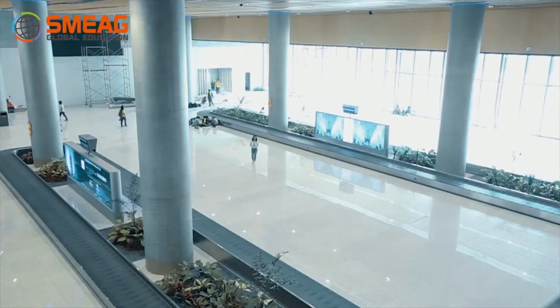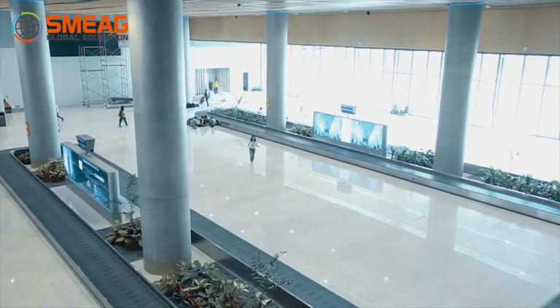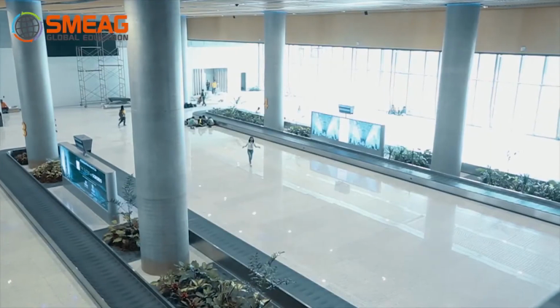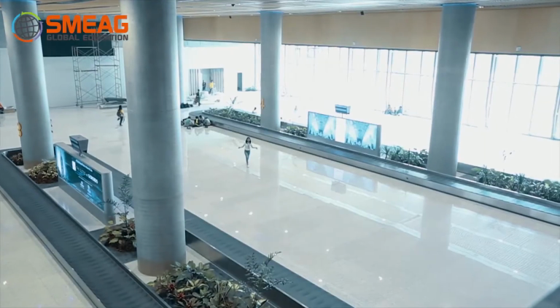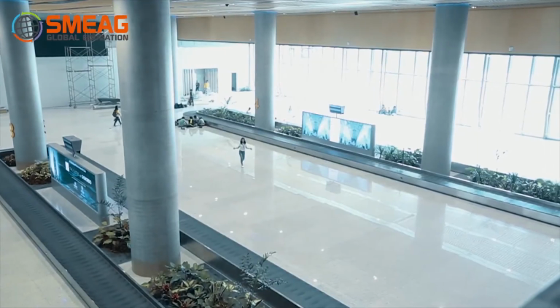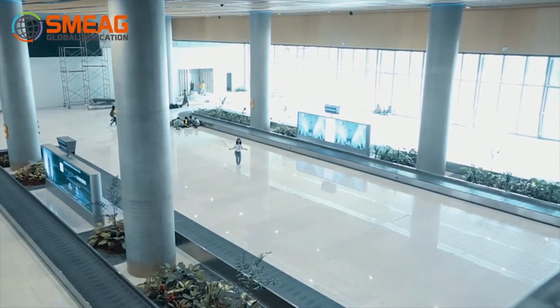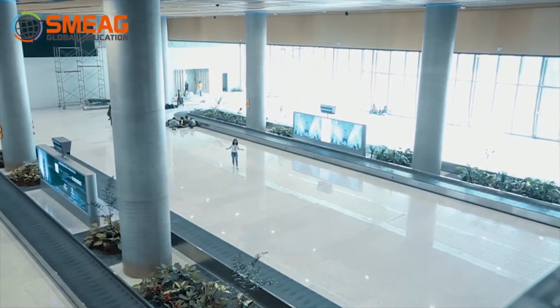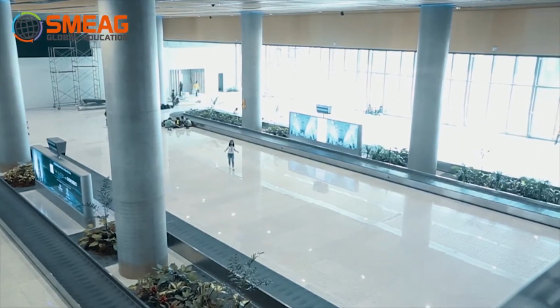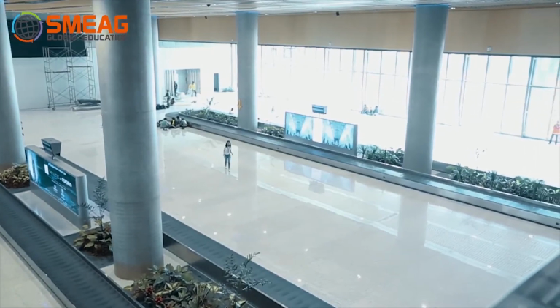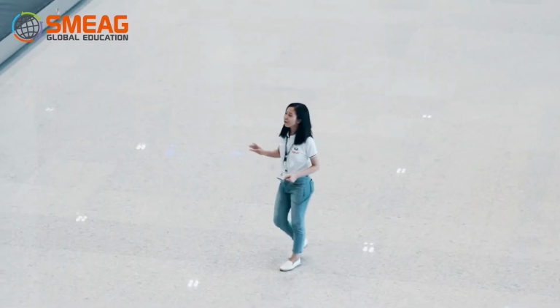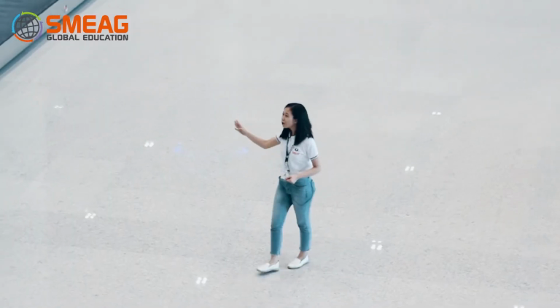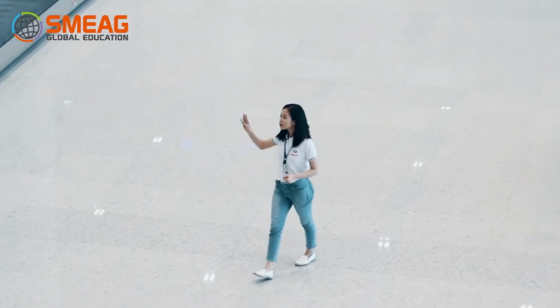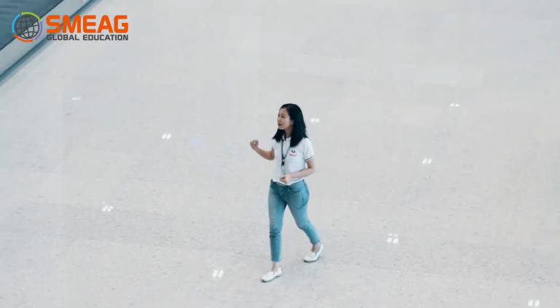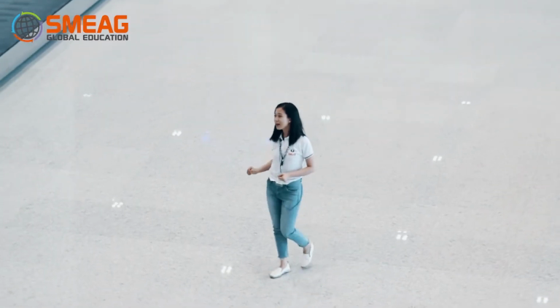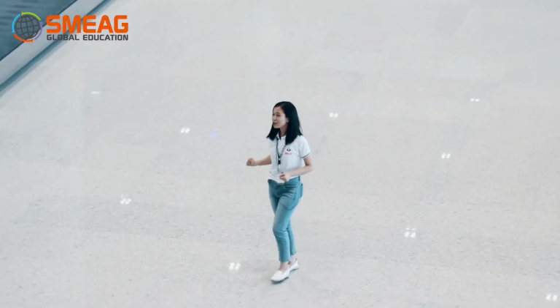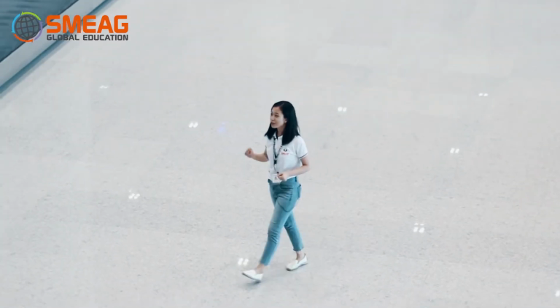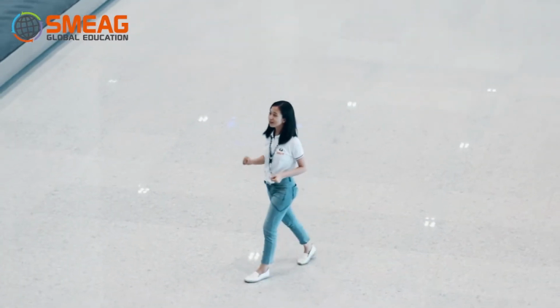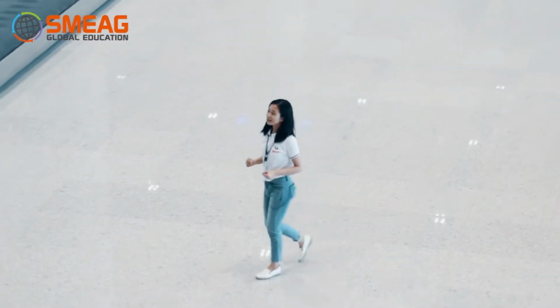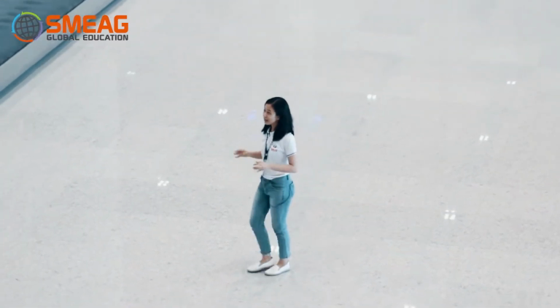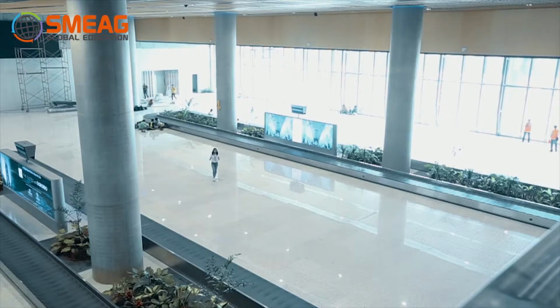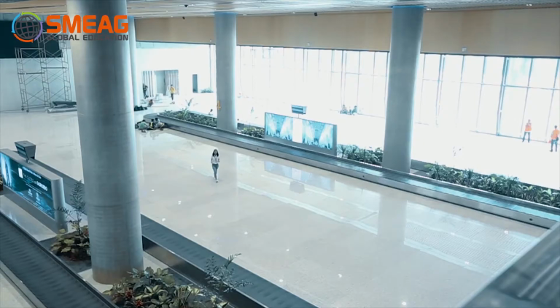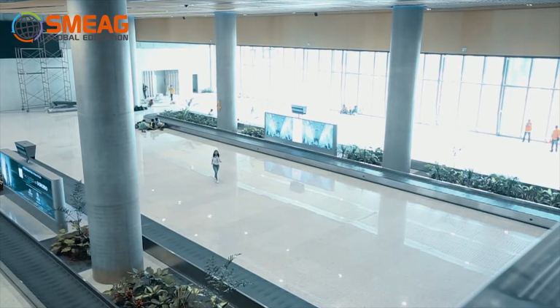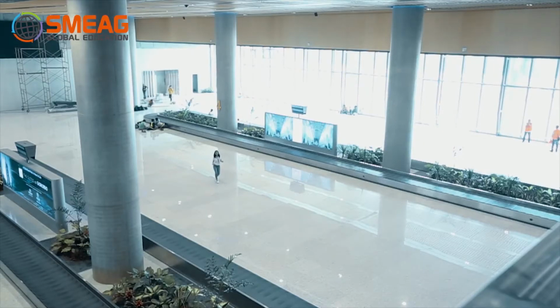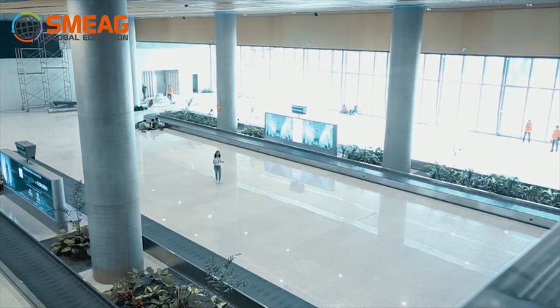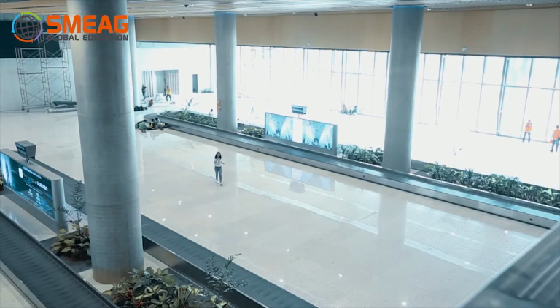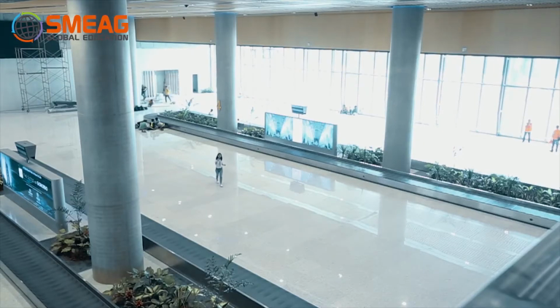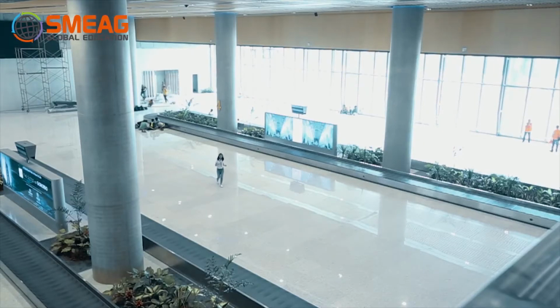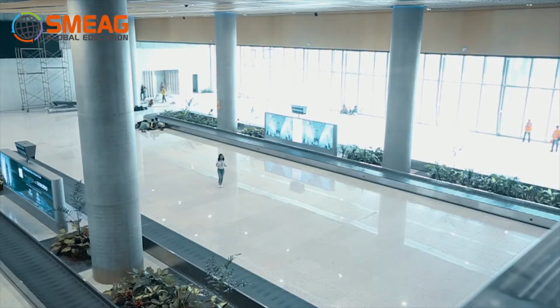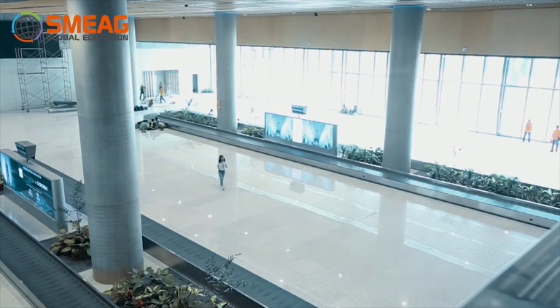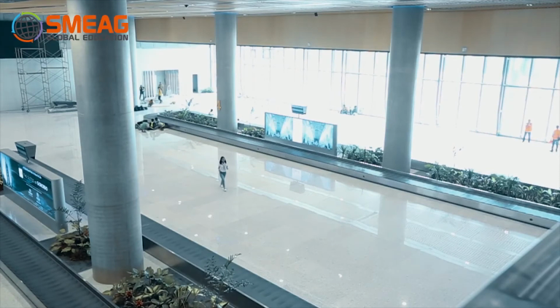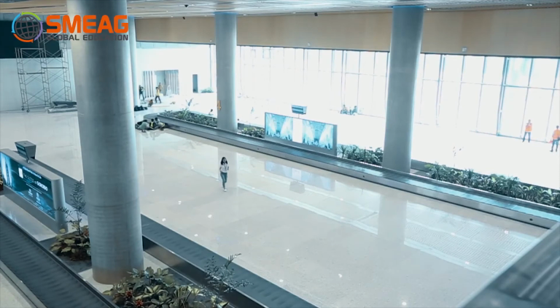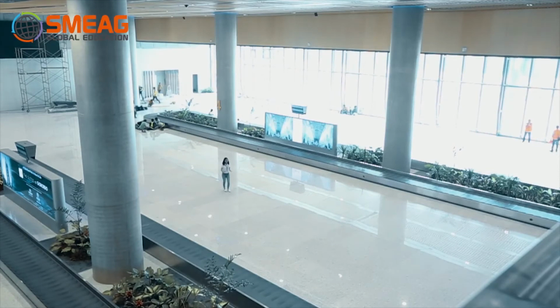Here at Terminal 2, we have four giant baggage carousels that deliver your luggage right to your hands.